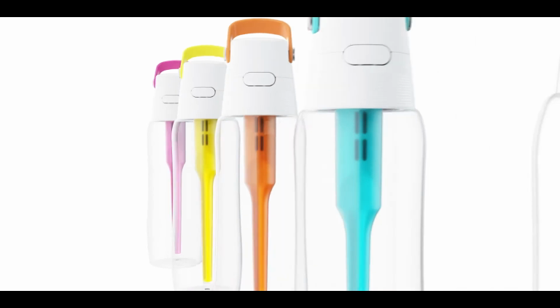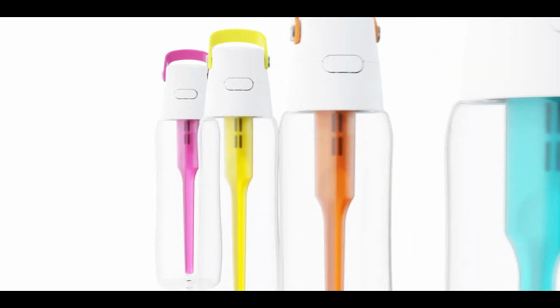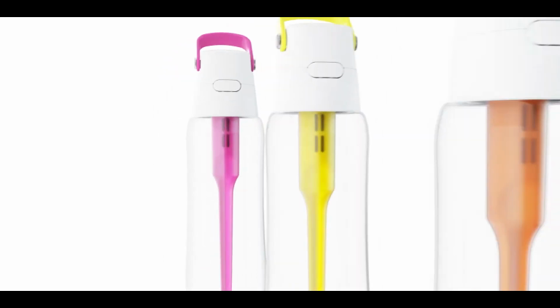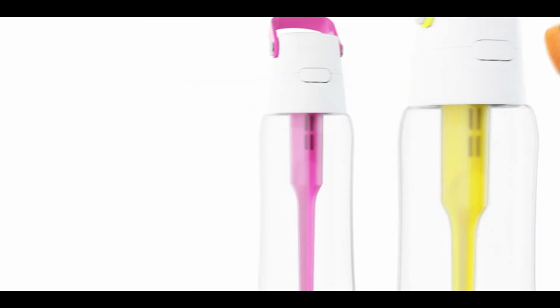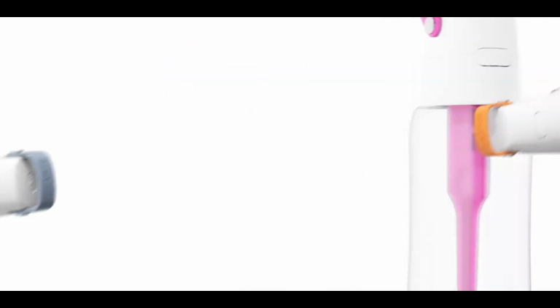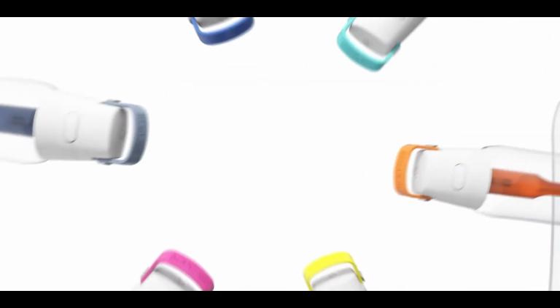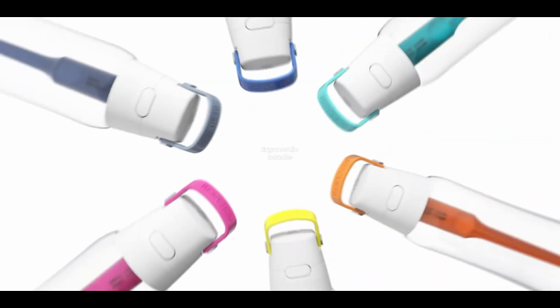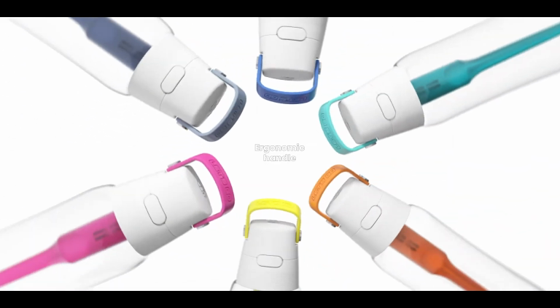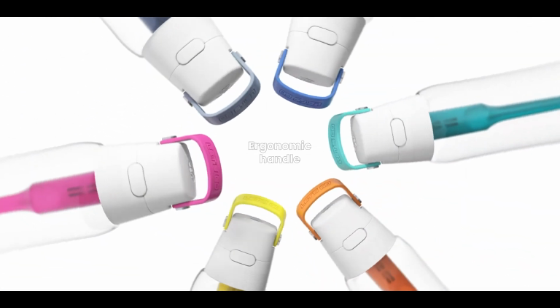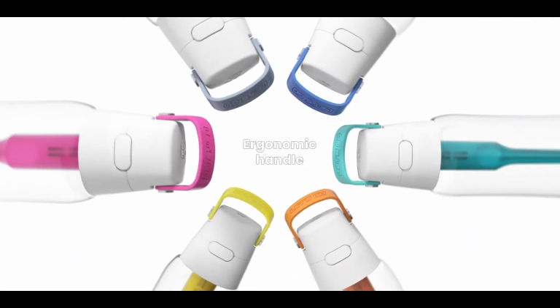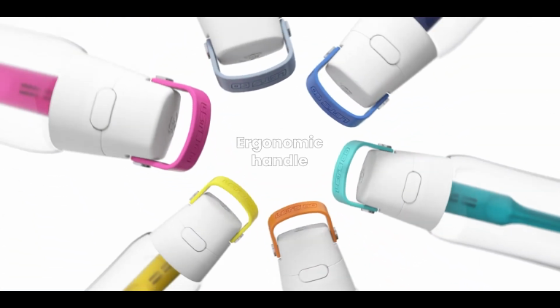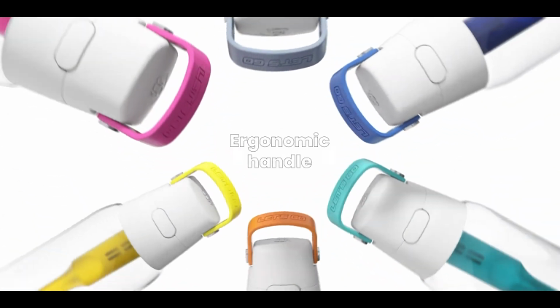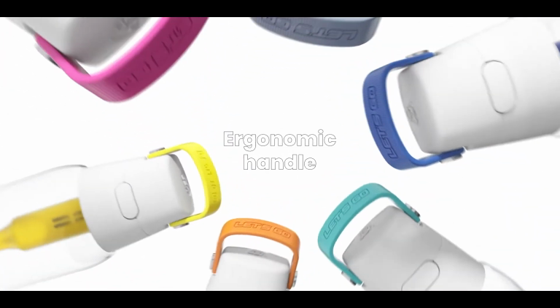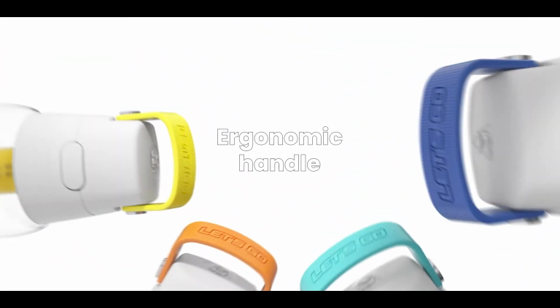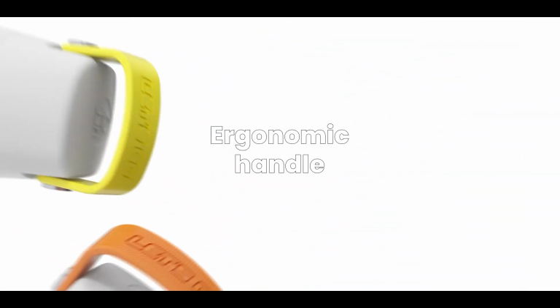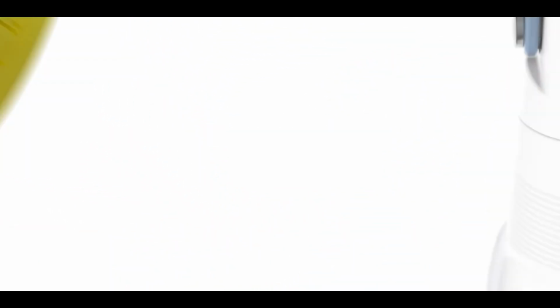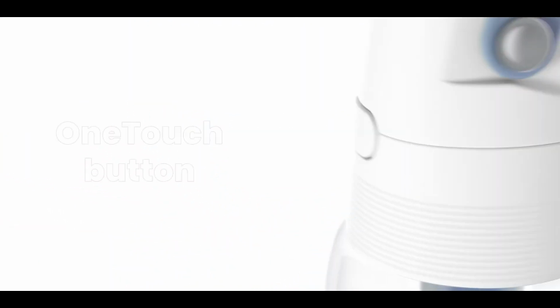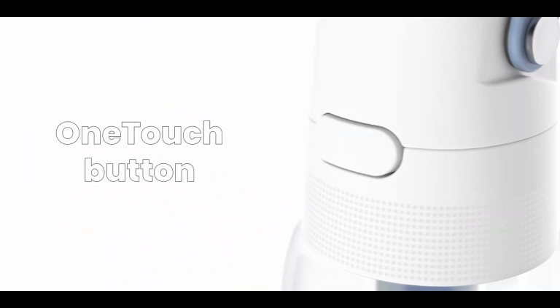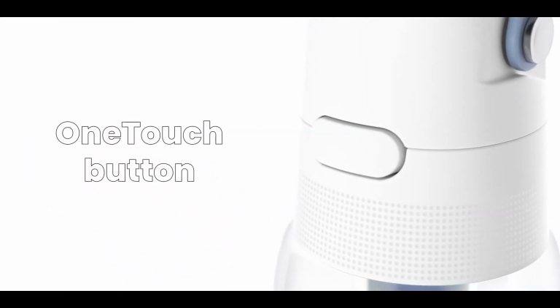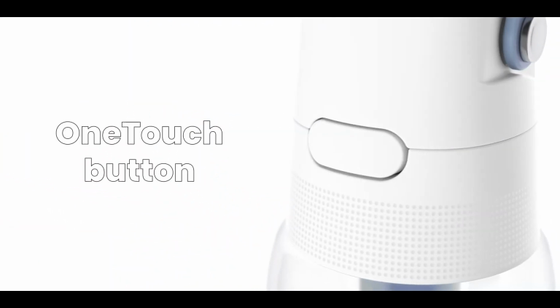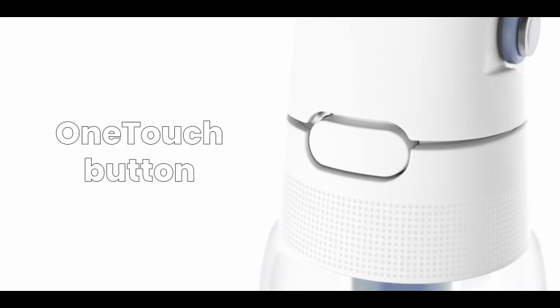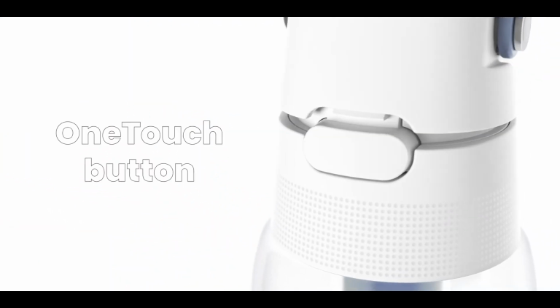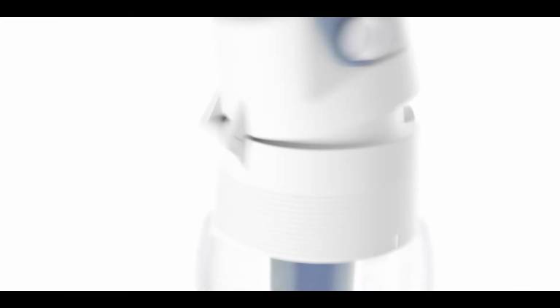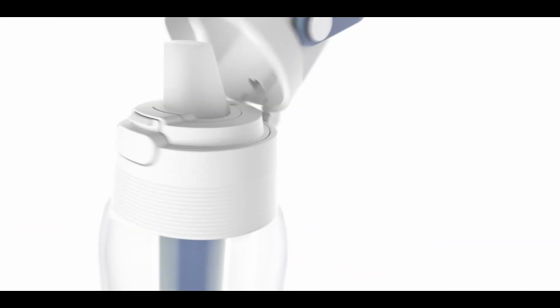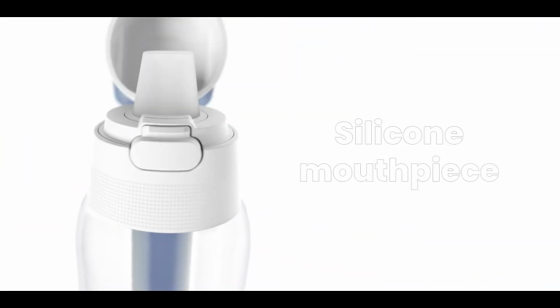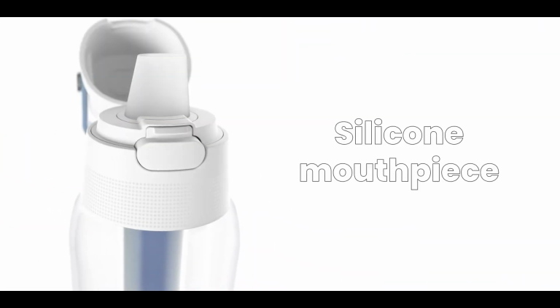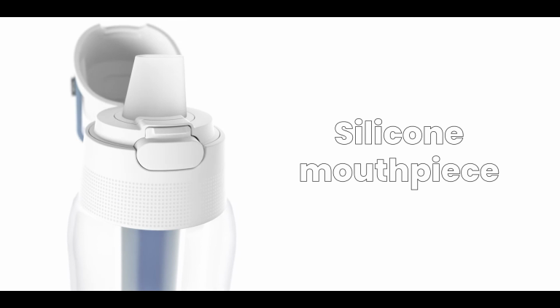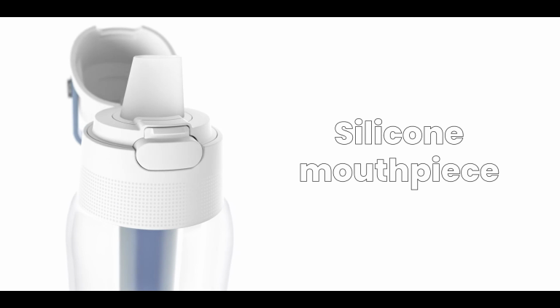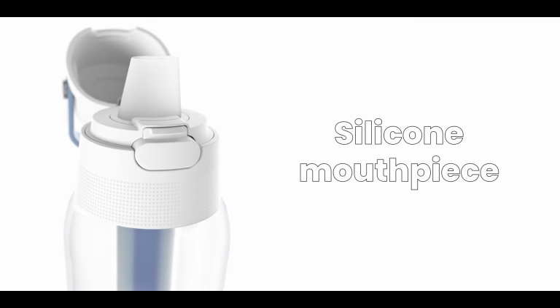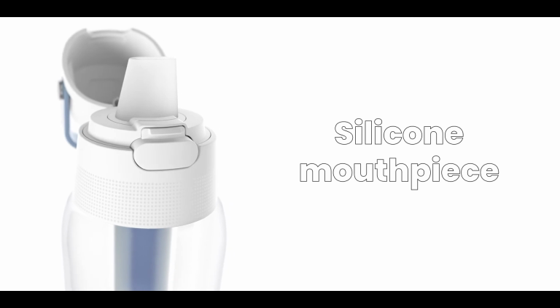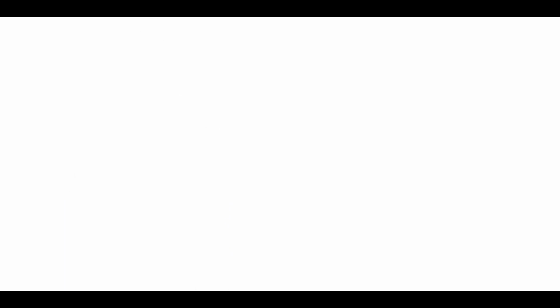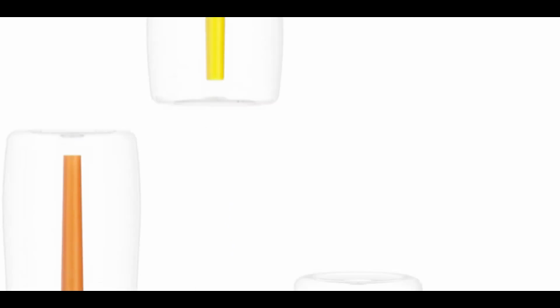Discover the comfort of the ergonomic handle, one-touch button system, and hypoallergenic mouthpiece.